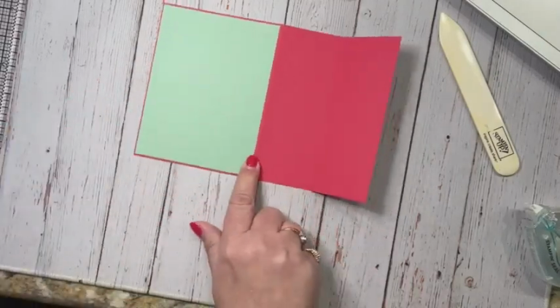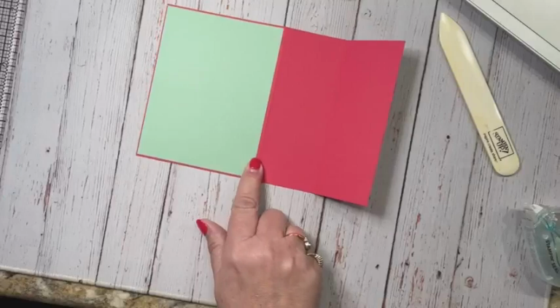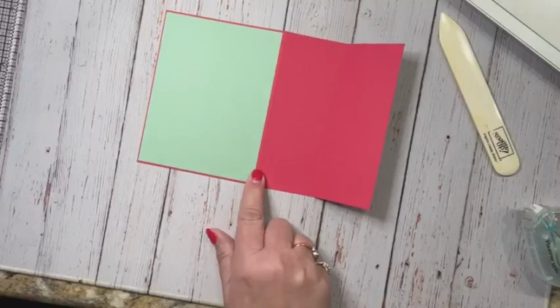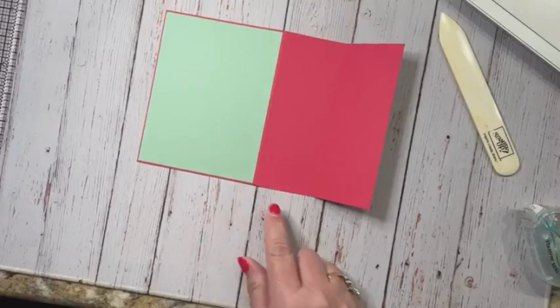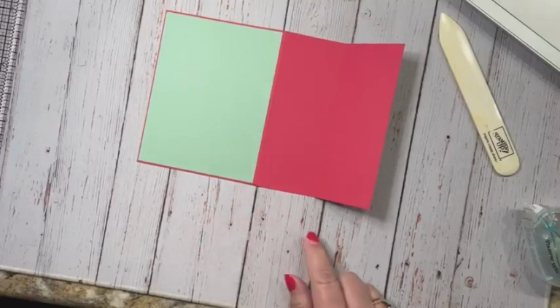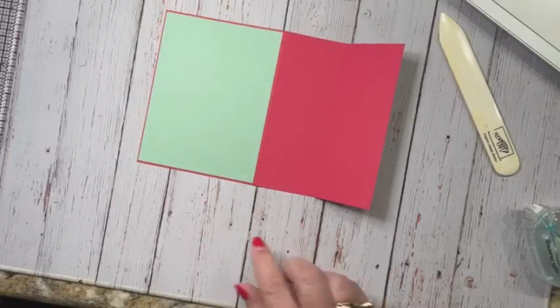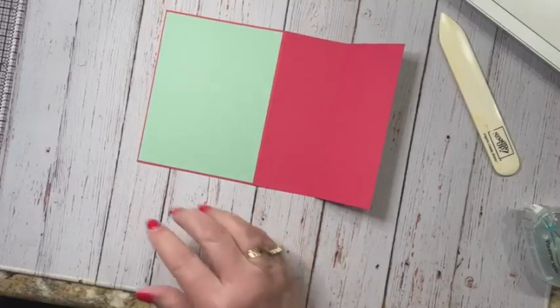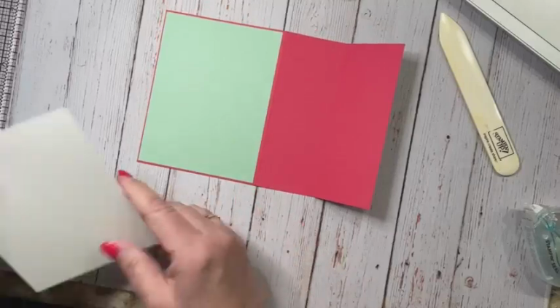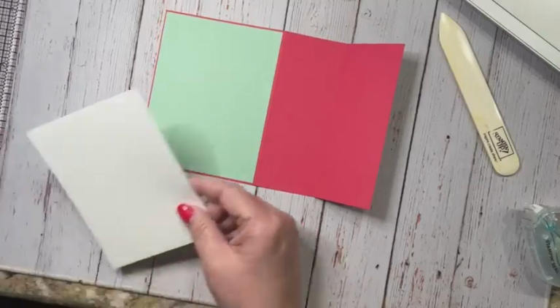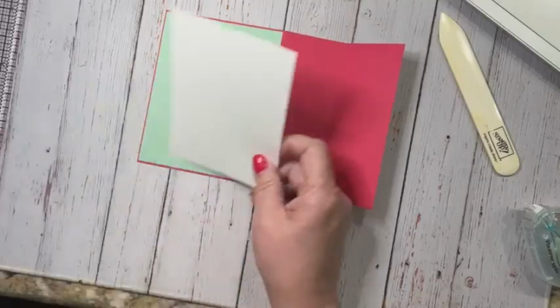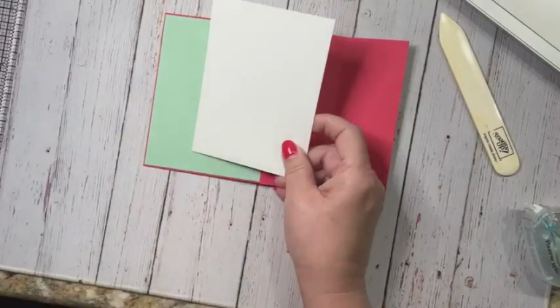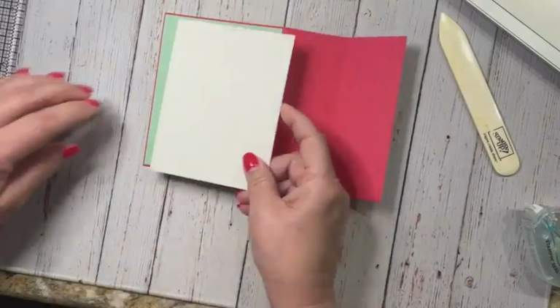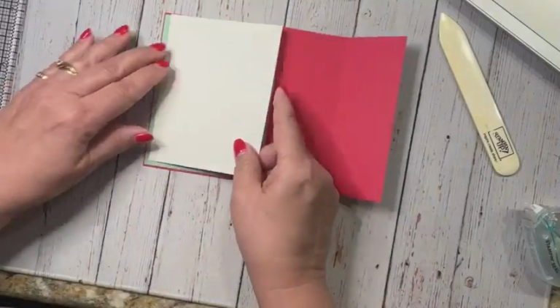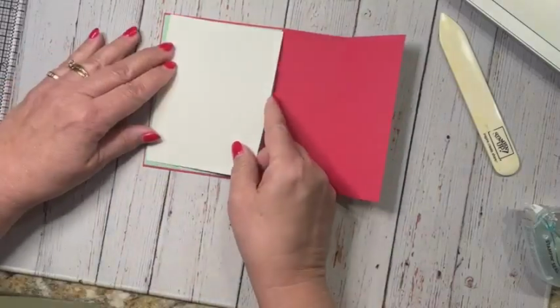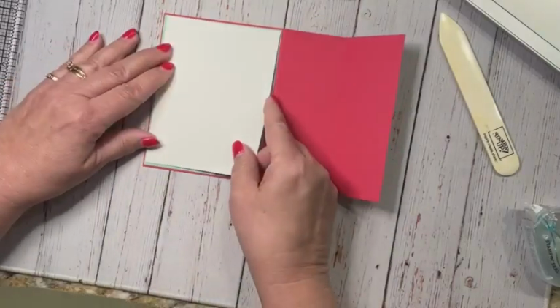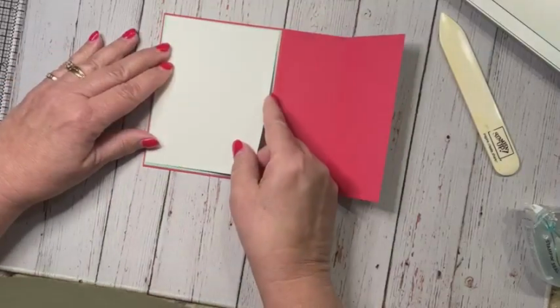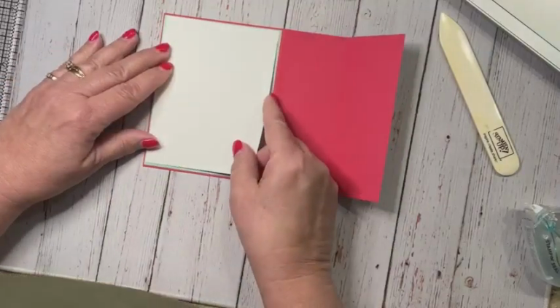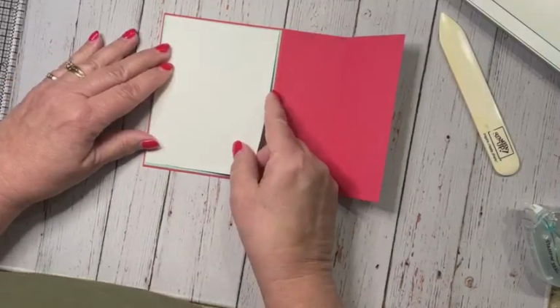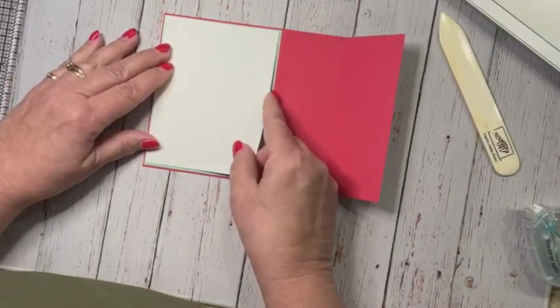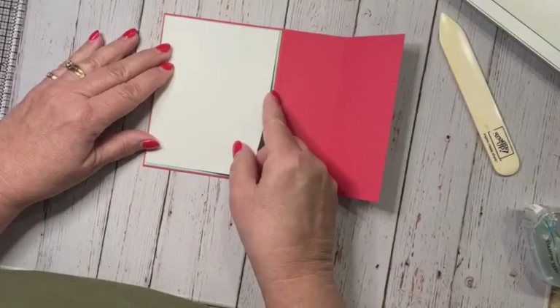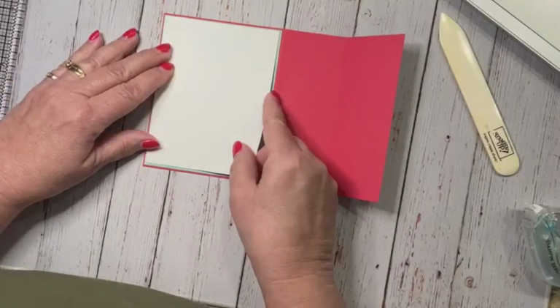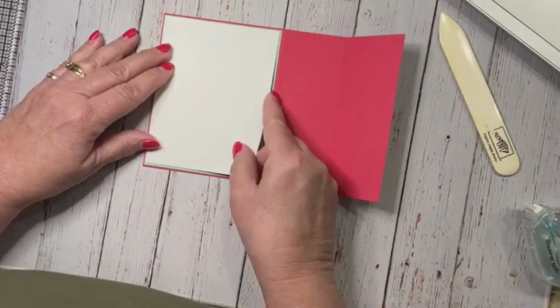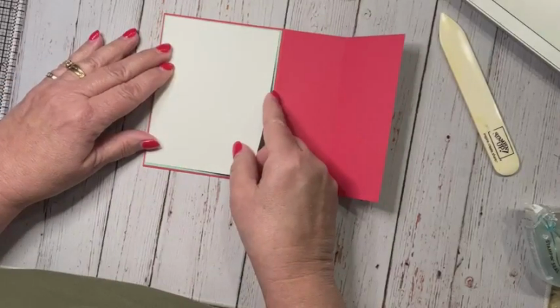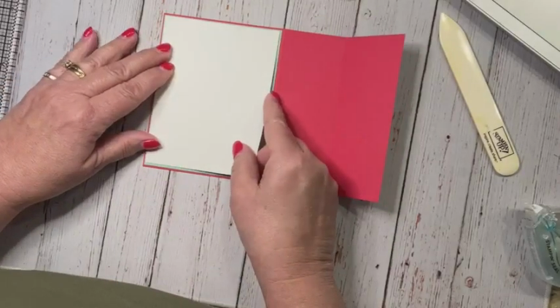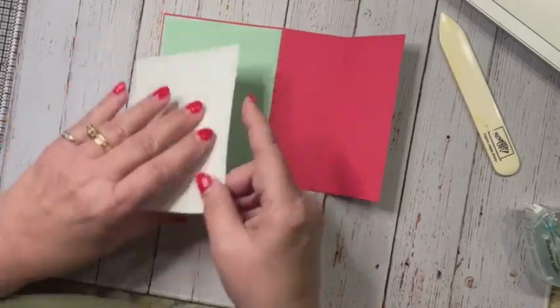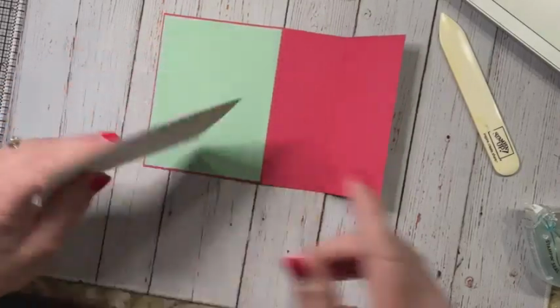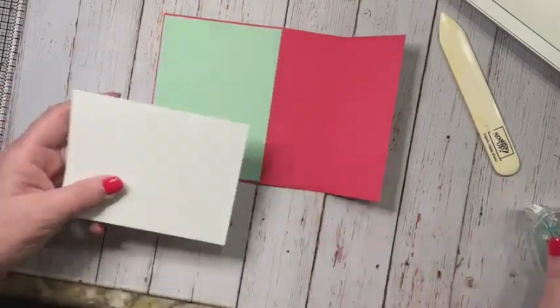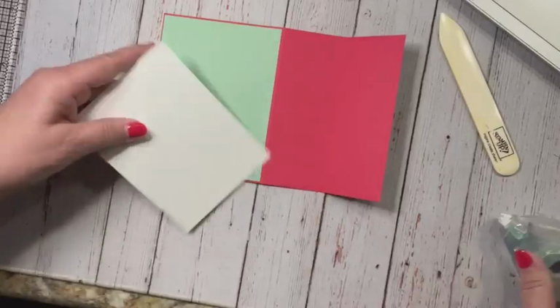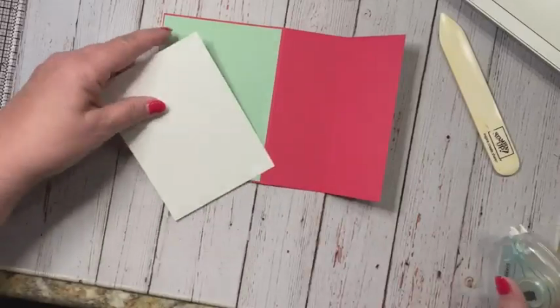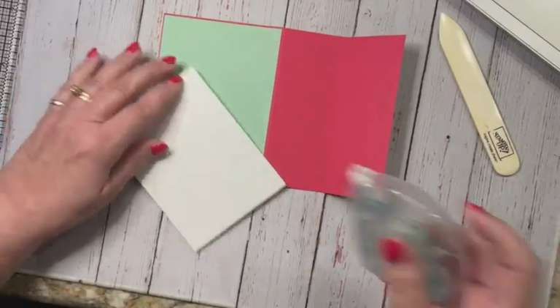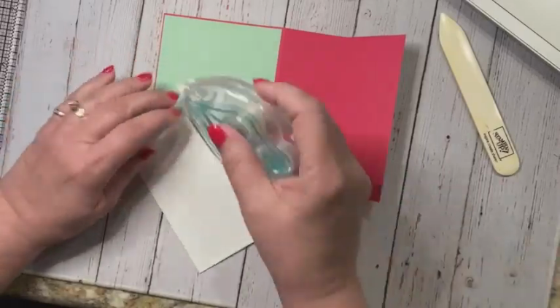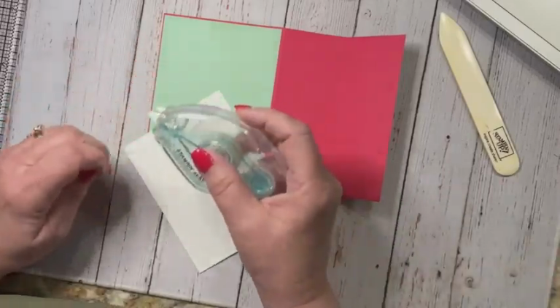And on the back side I'm going to go ahead and use this little piece of white, which is four inches.